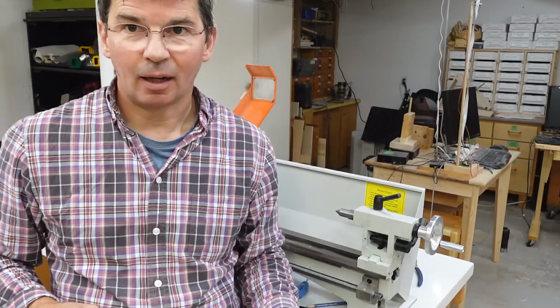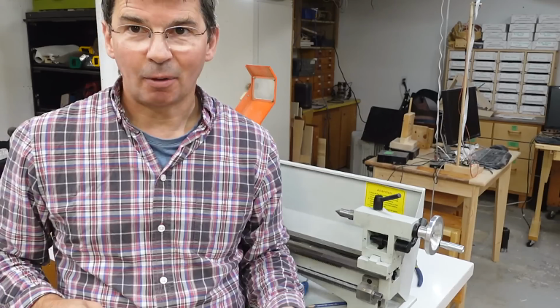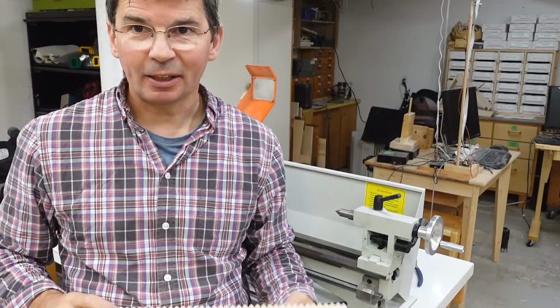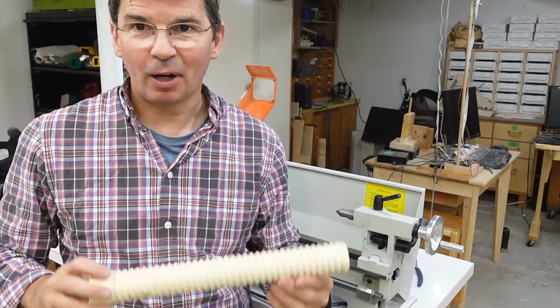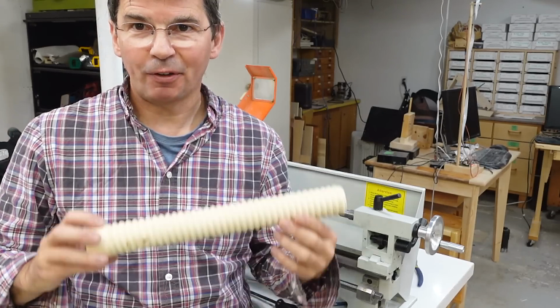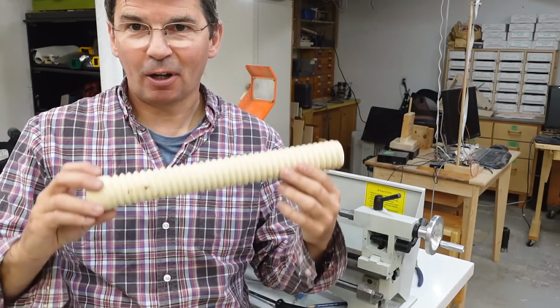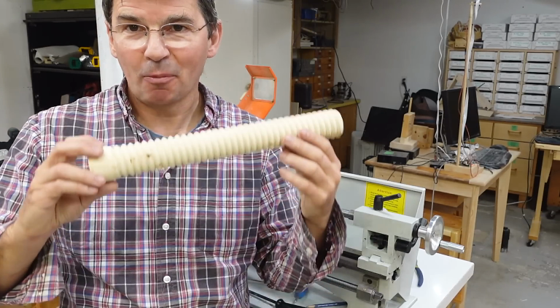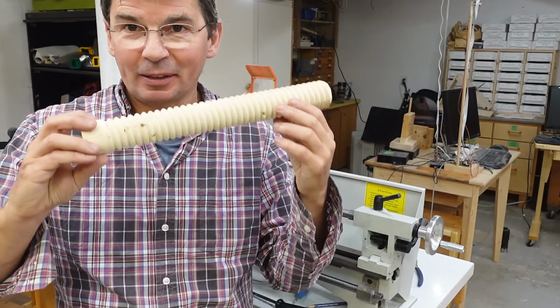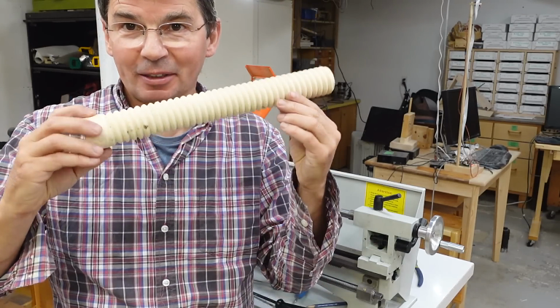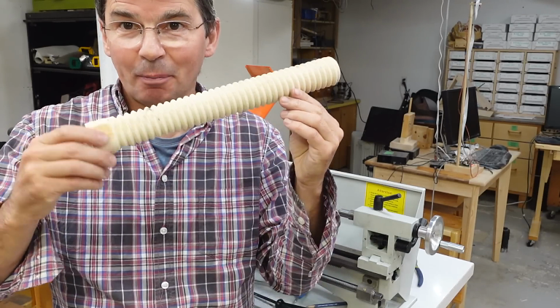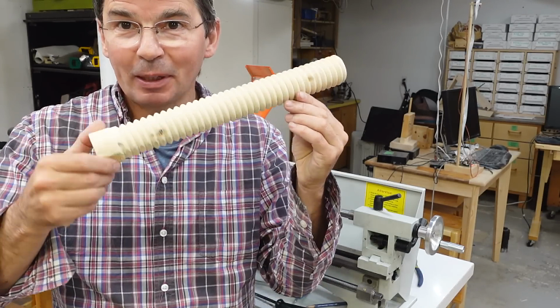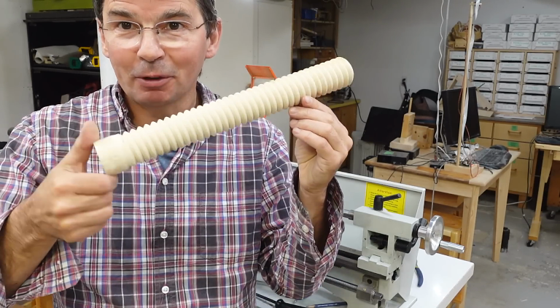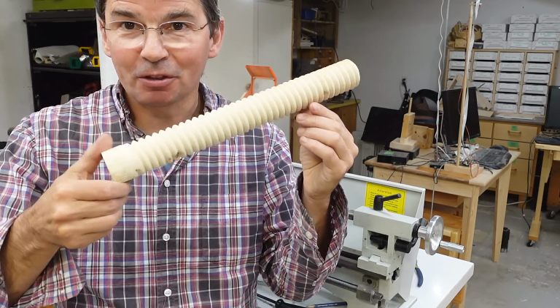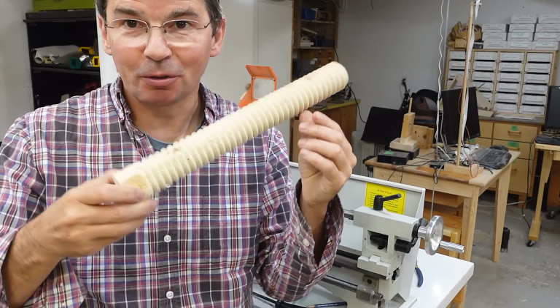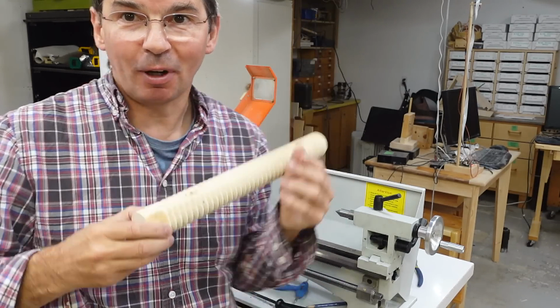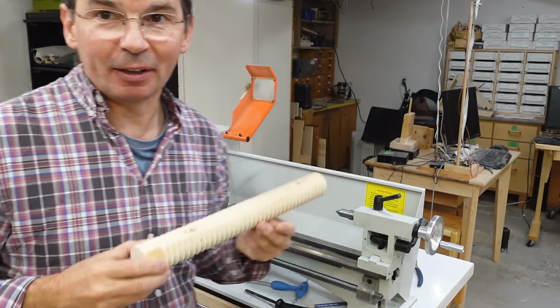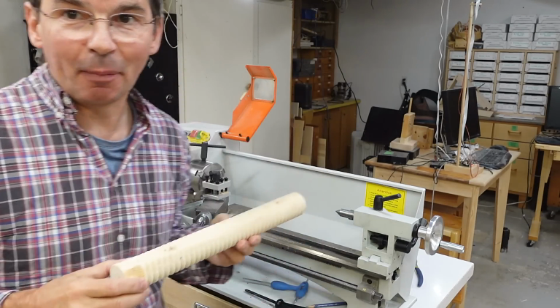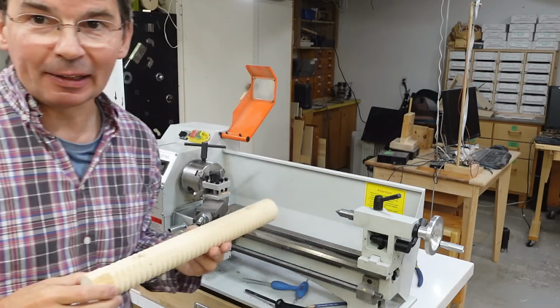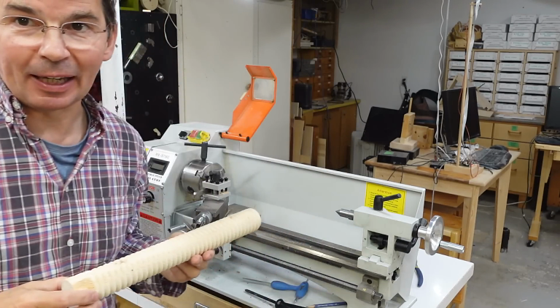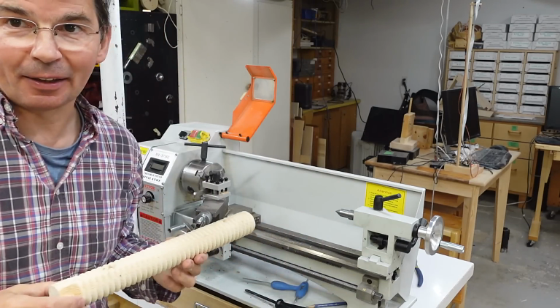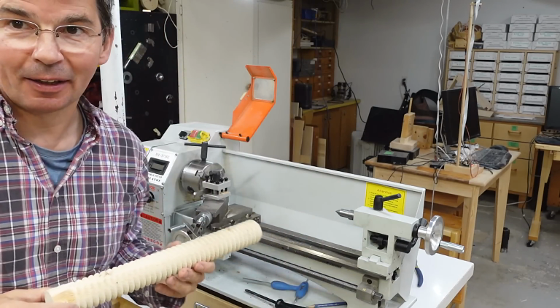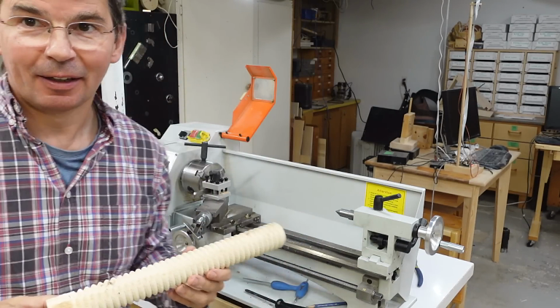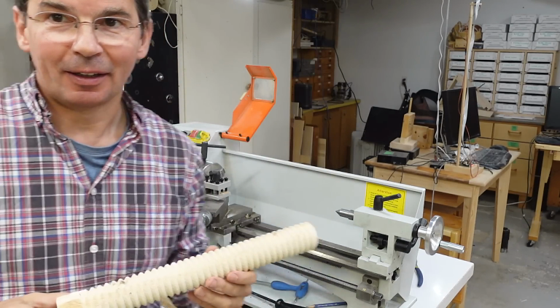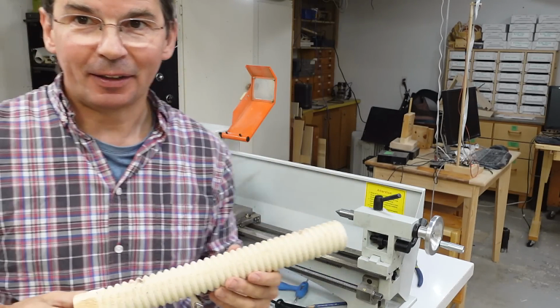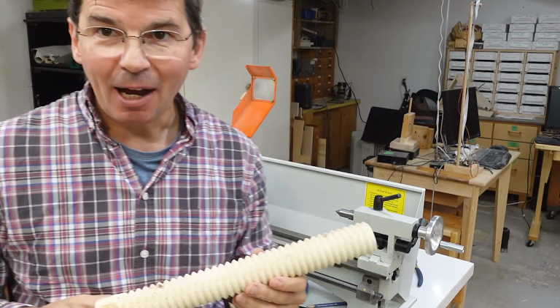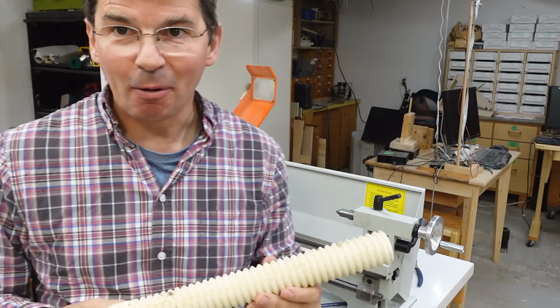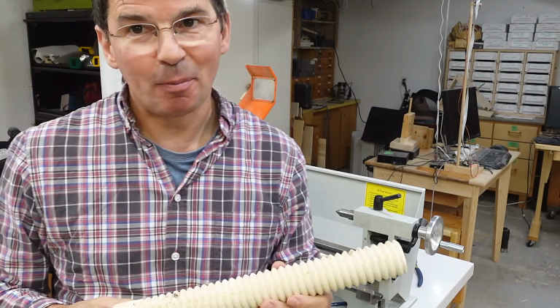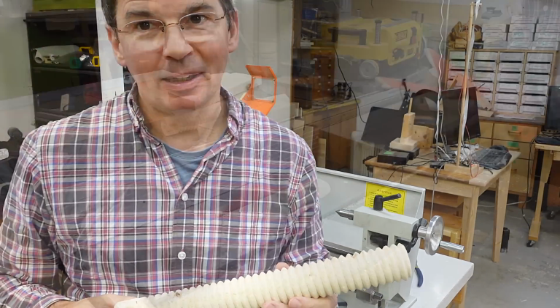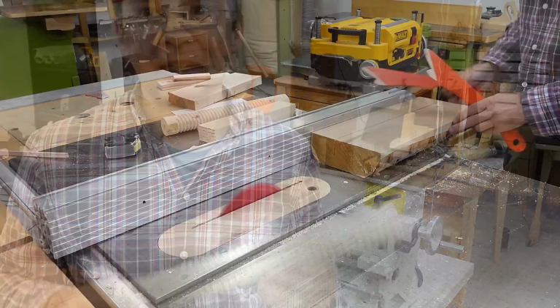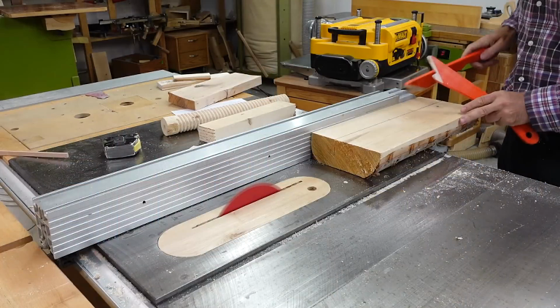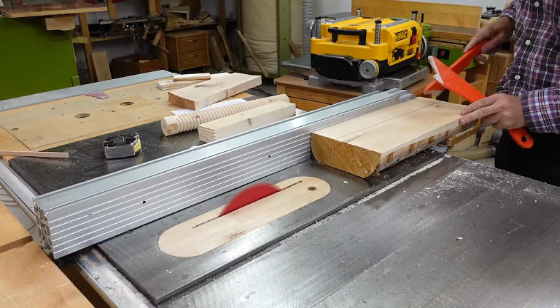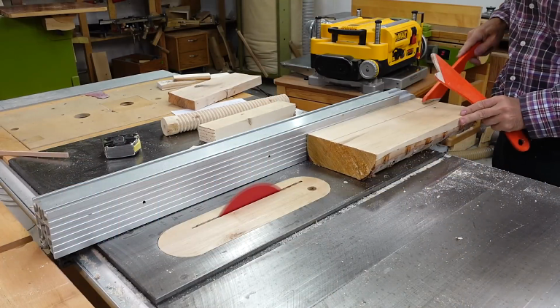A while ago I figured out how to make a big wooden screw on the metal lathe. Now I want to make an even bigger one.